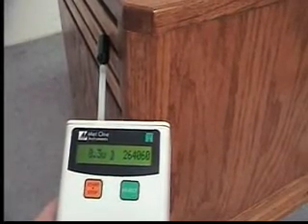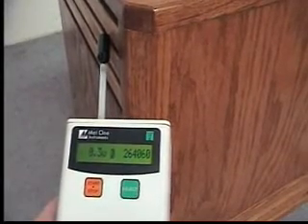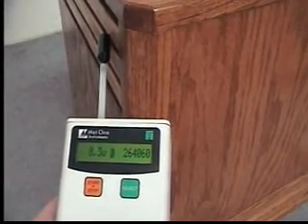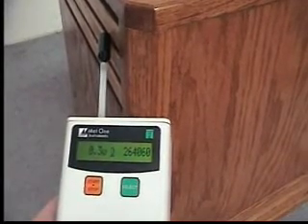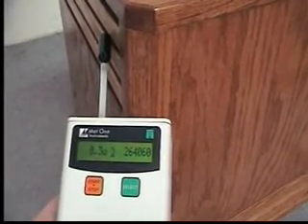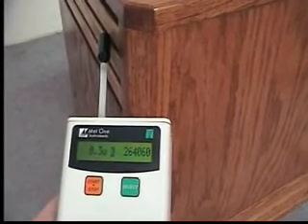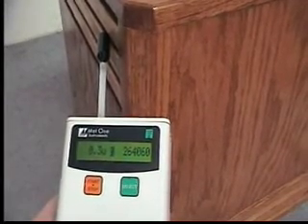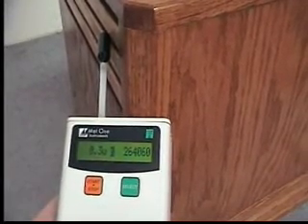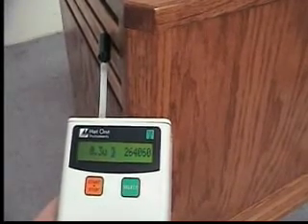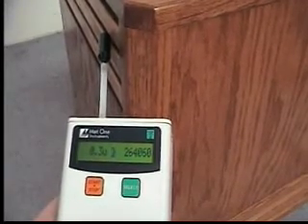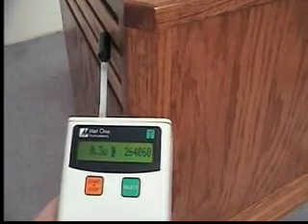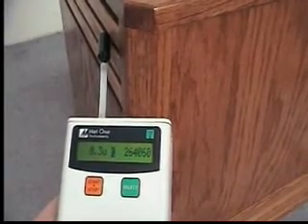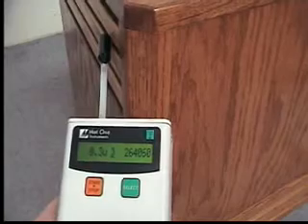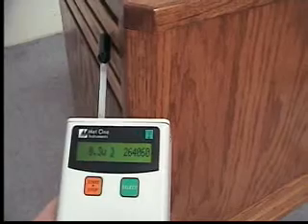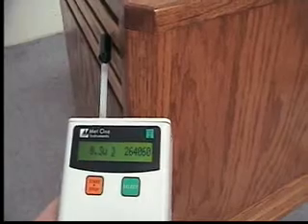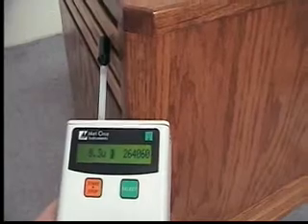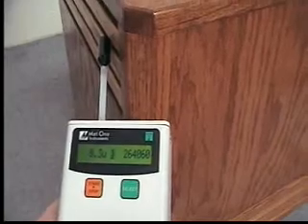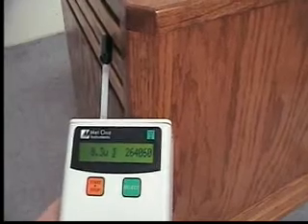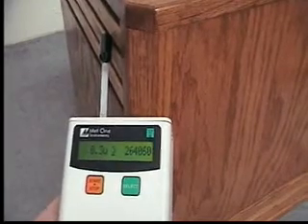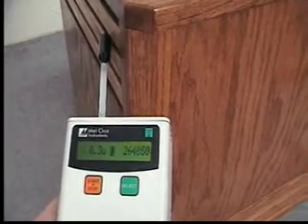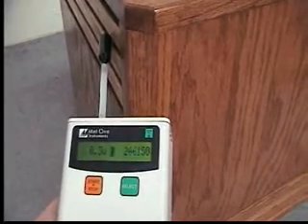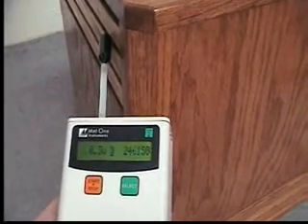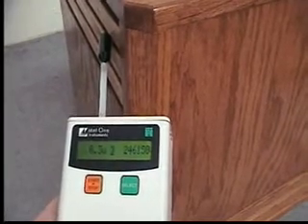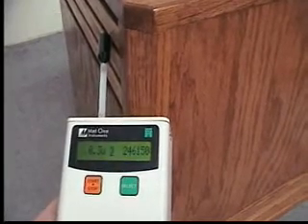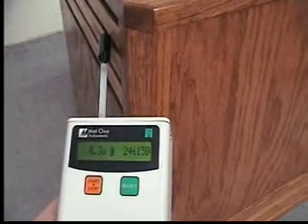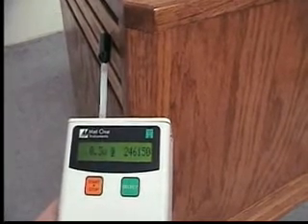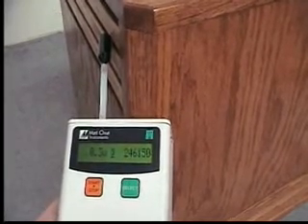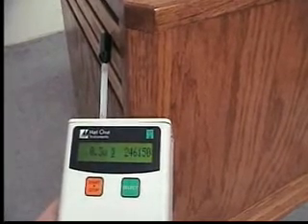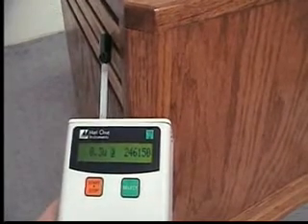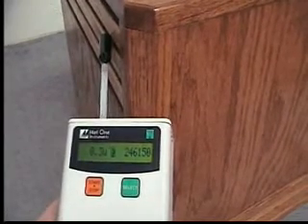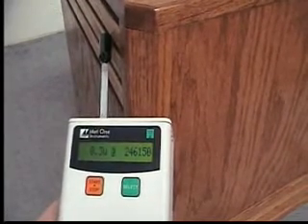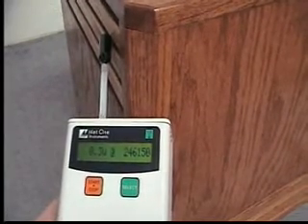As you can see, it shows over 260,000 particles, 0.3 microns and higher, currently in the air.